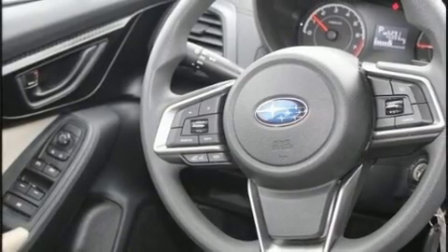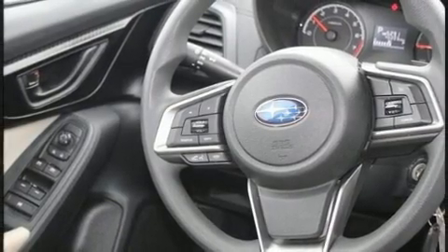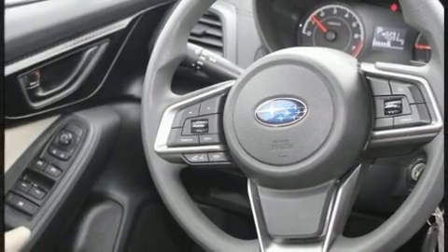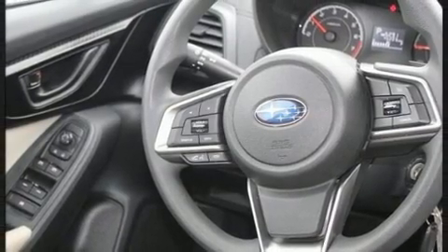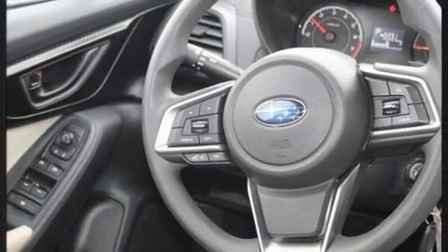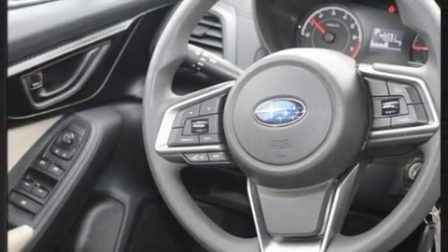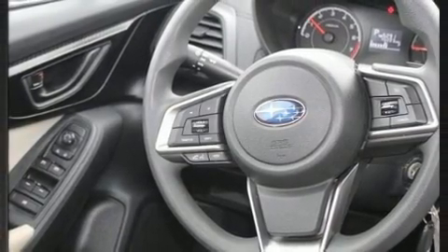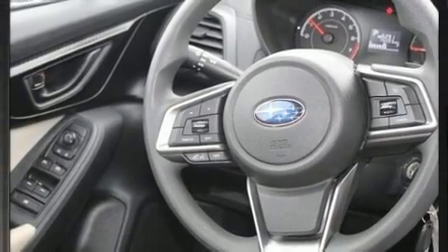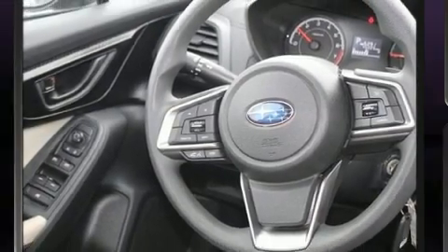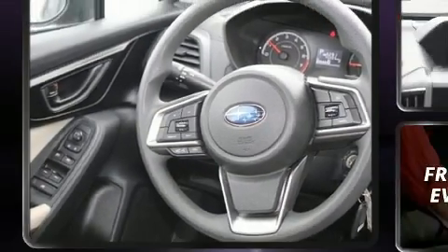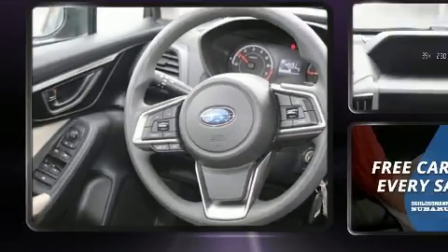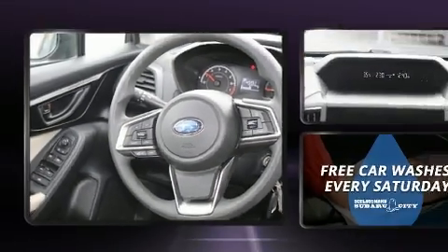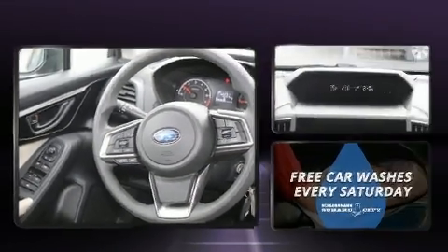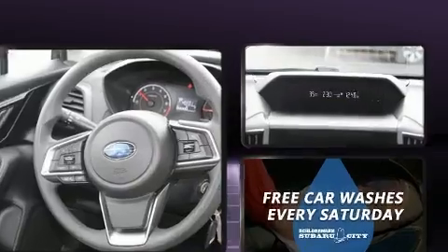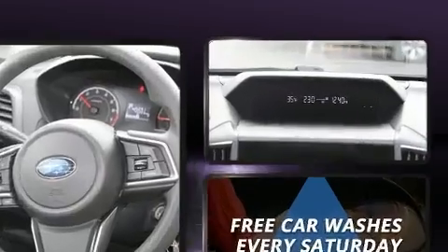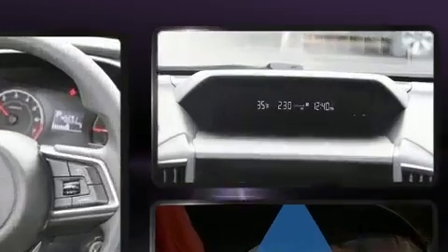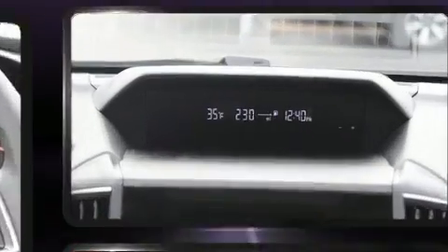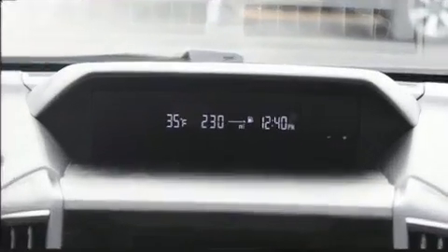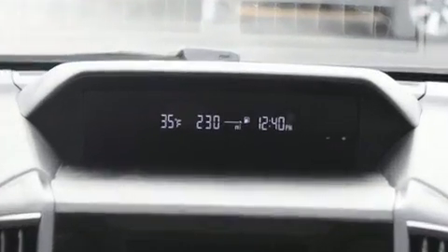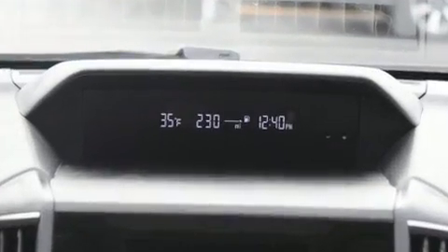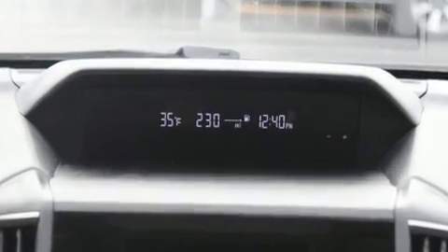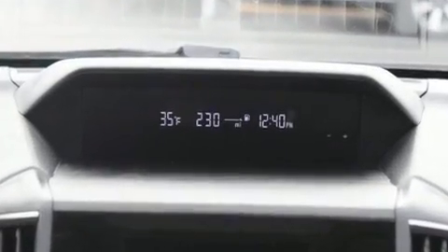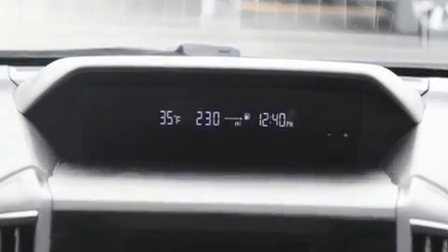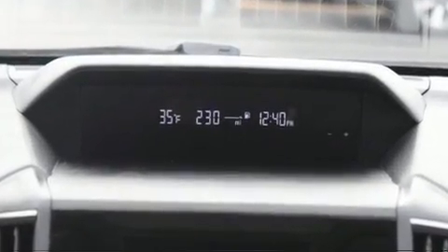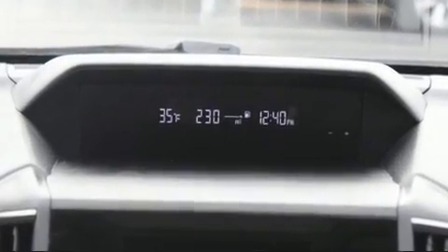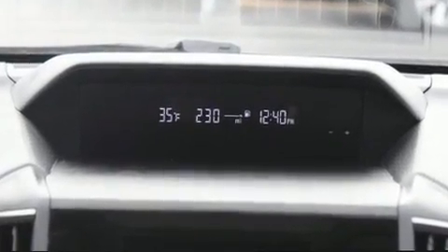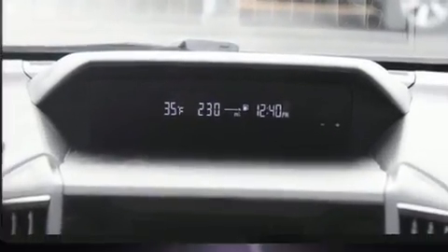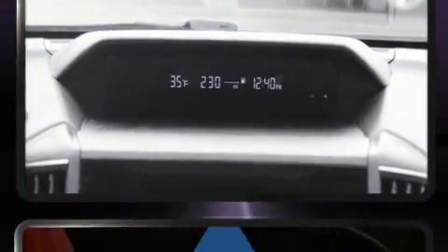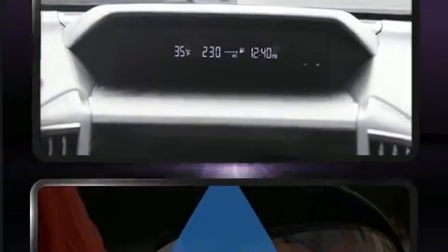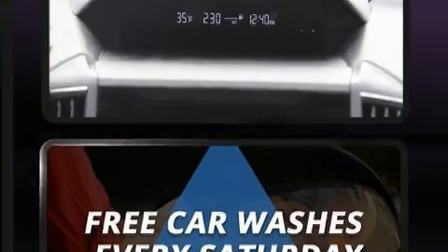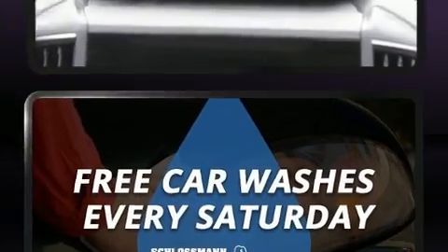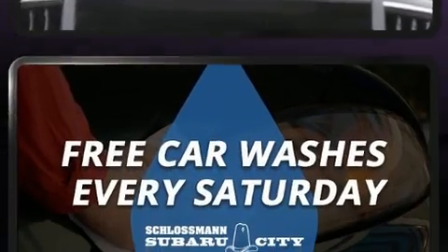Audio features include an AM-FM radio, steering wheel mounted audio controls and six well-positioned speakers.